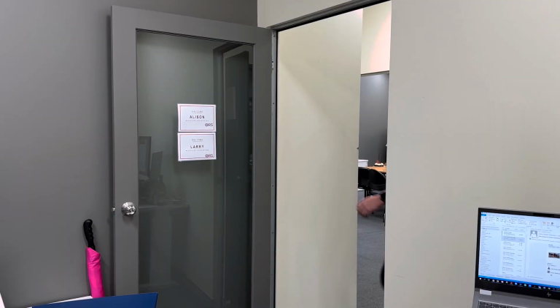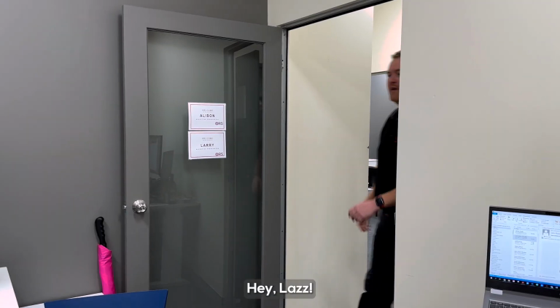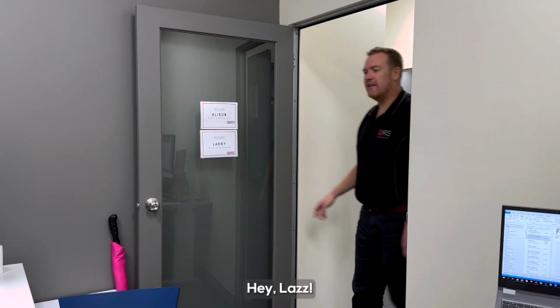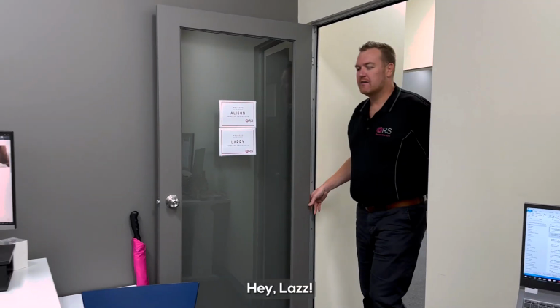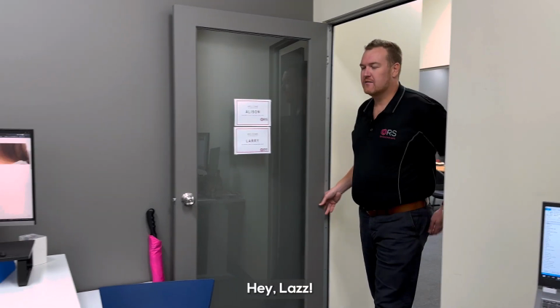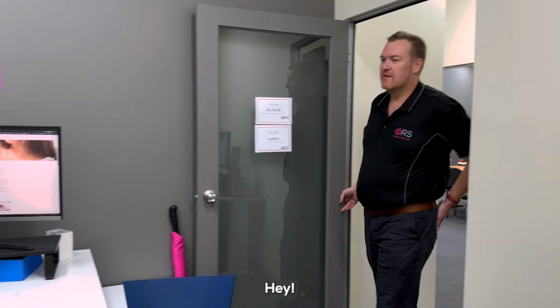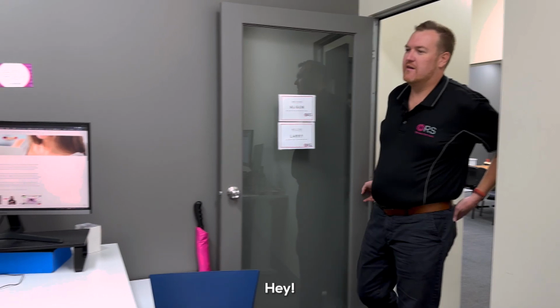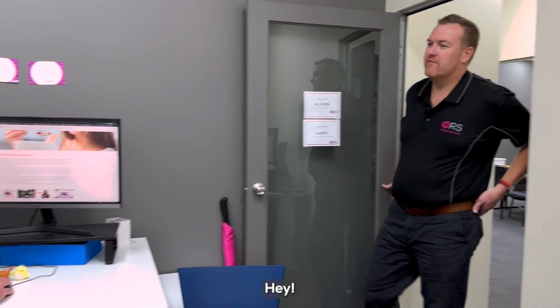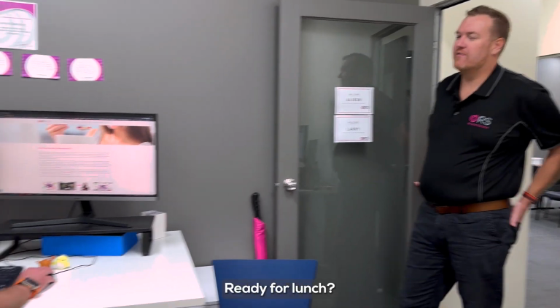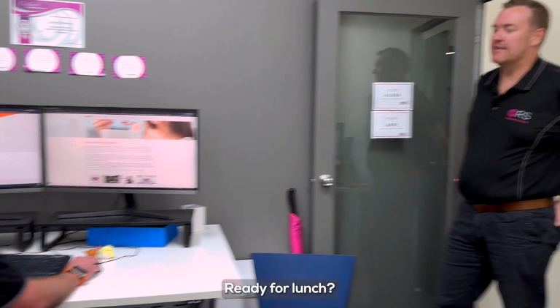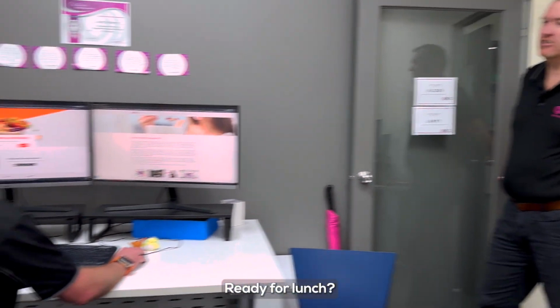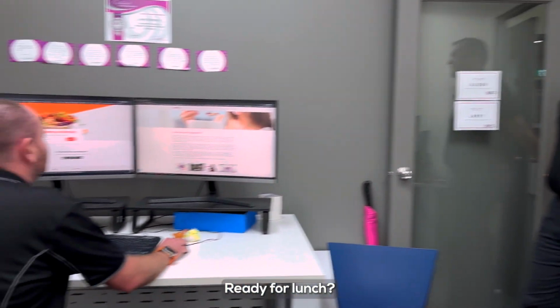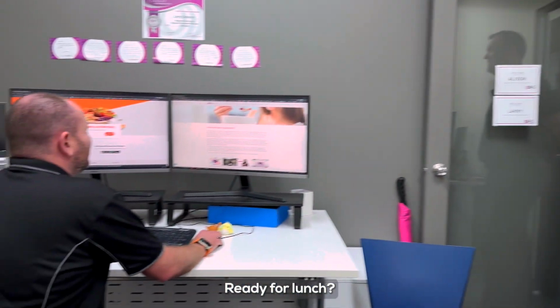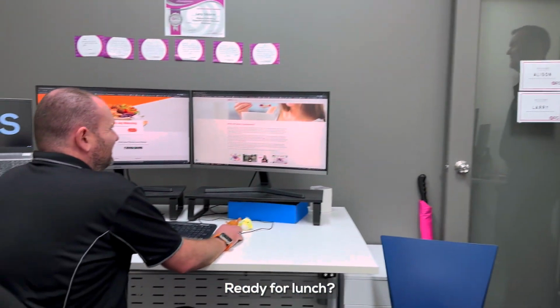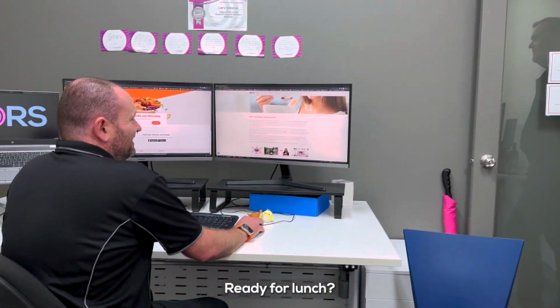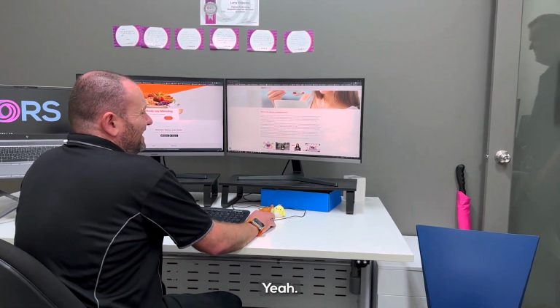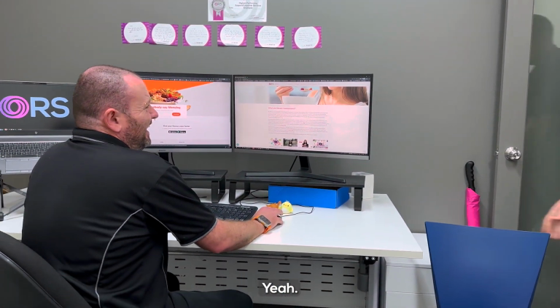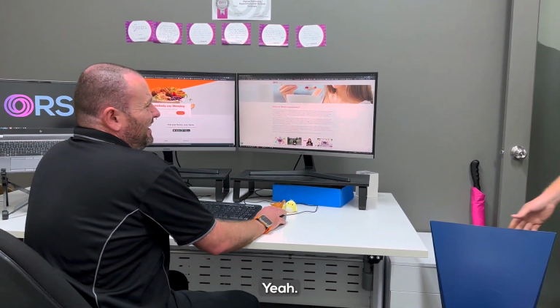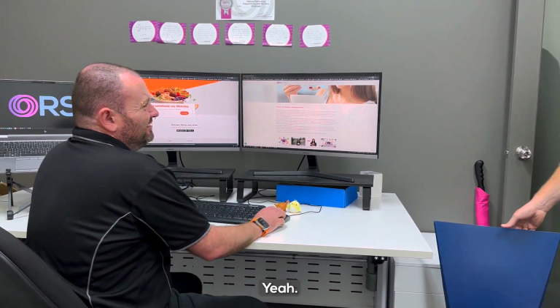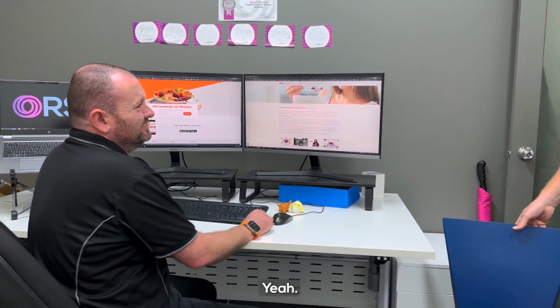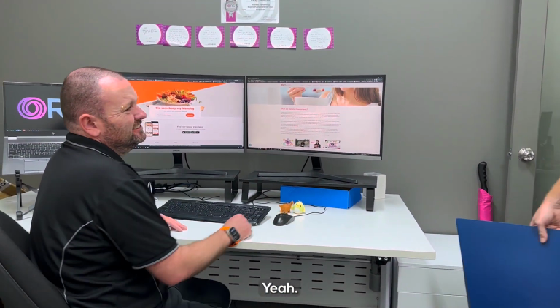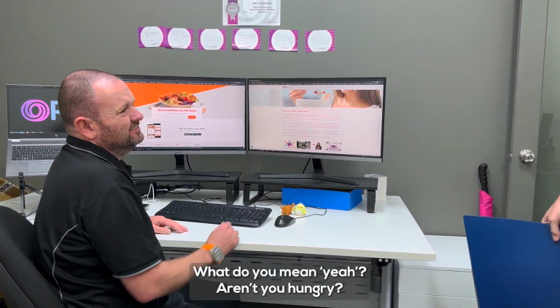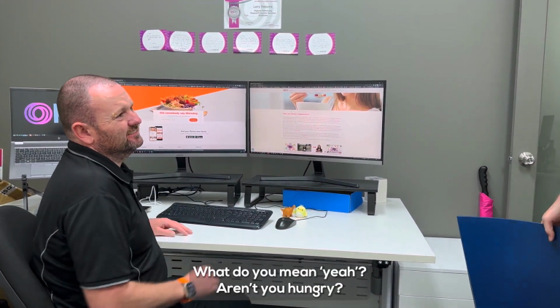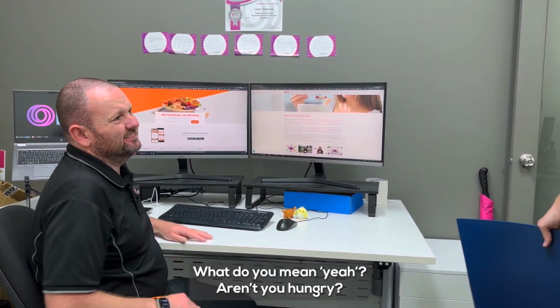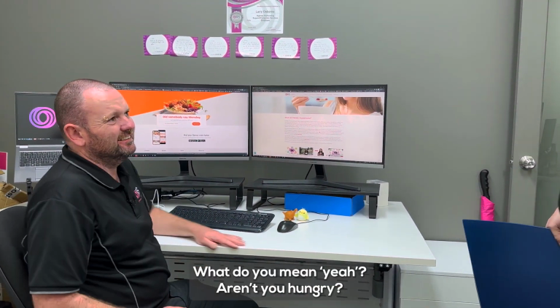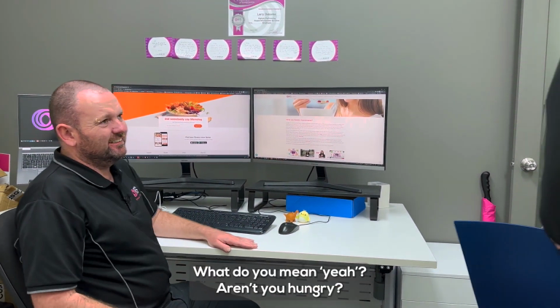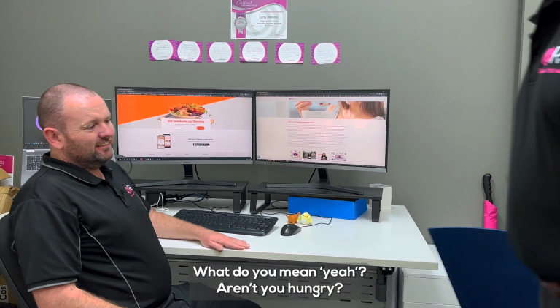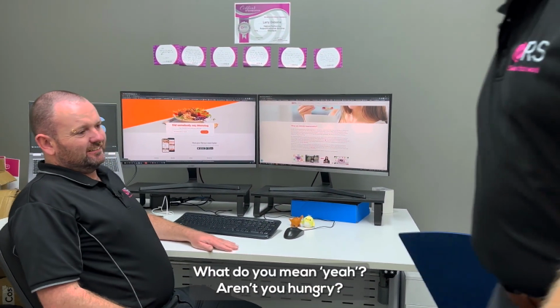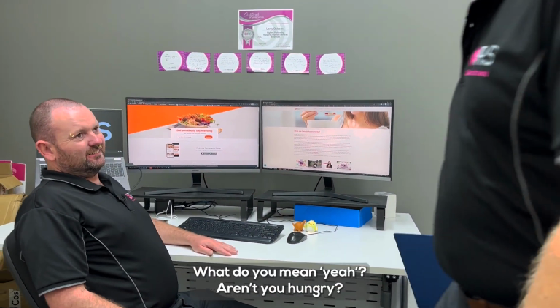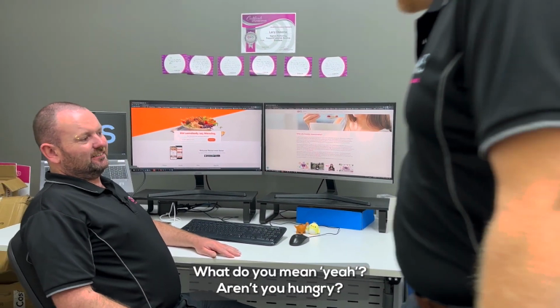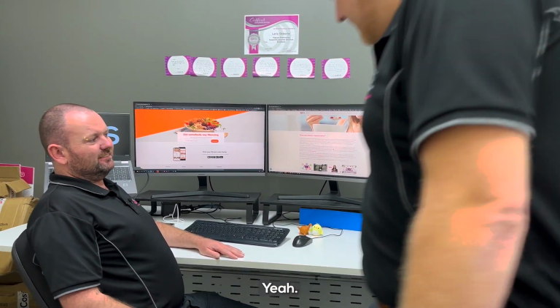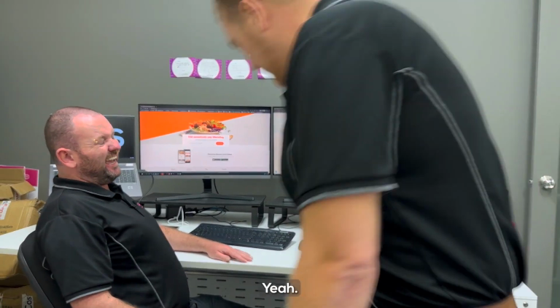Hey Laz! Hey! Ready for lunch? Yeah! What do you mean yeah? Aren't you hungry? Yeah!